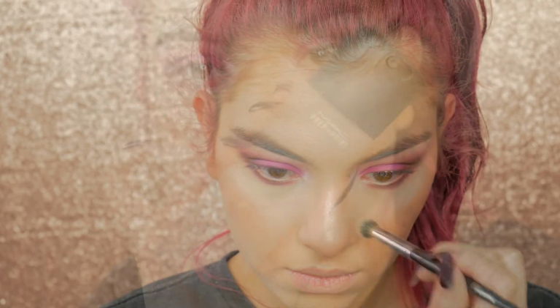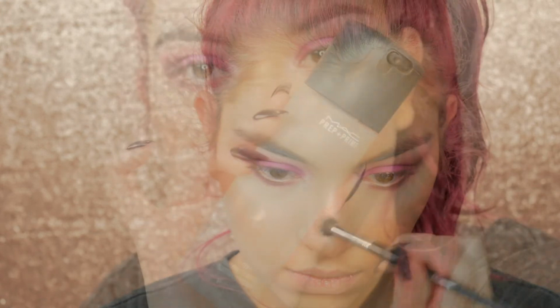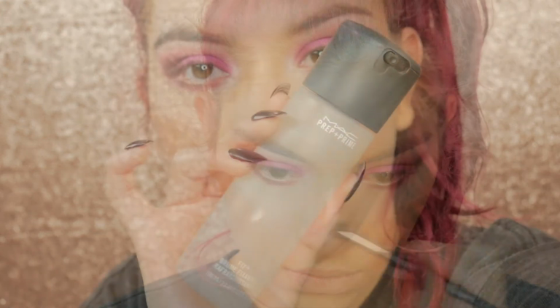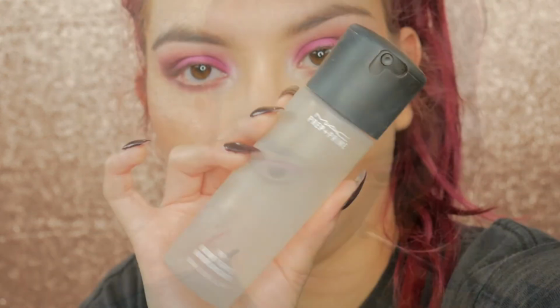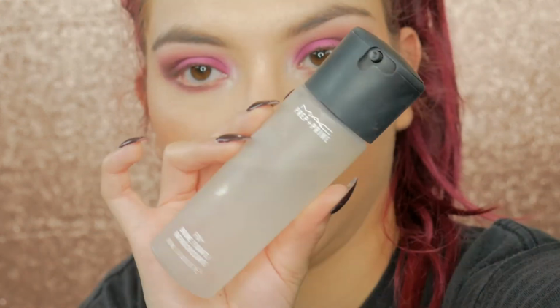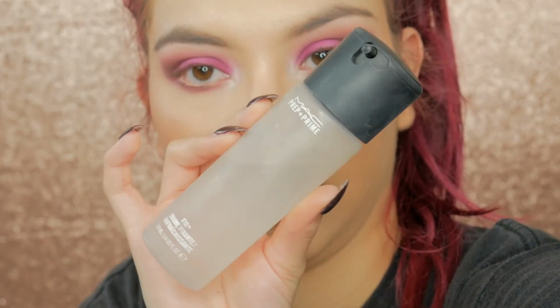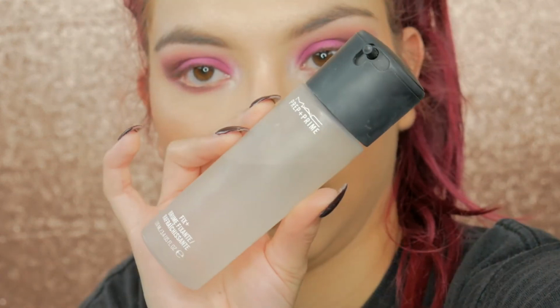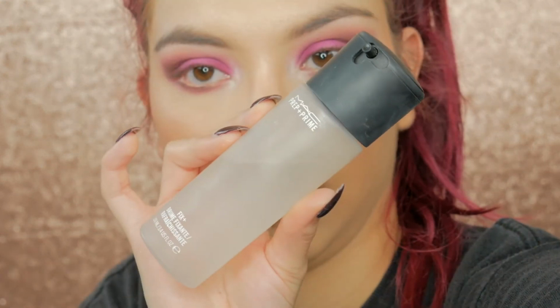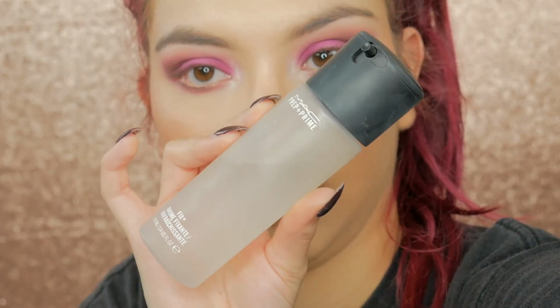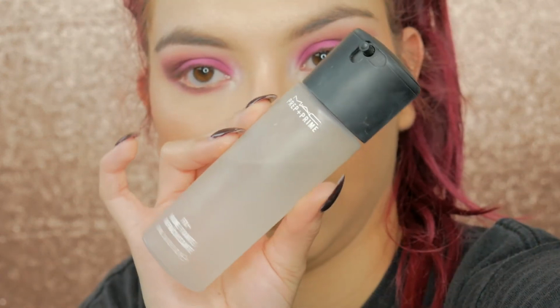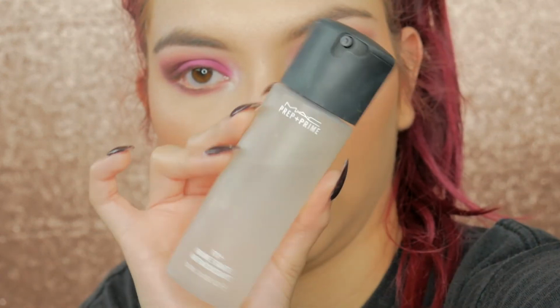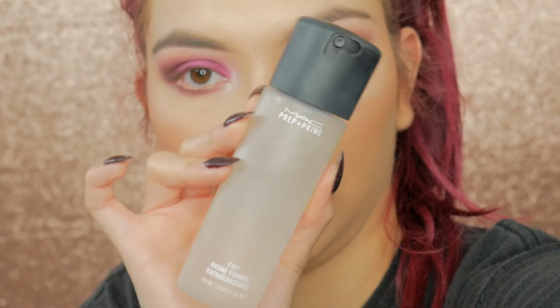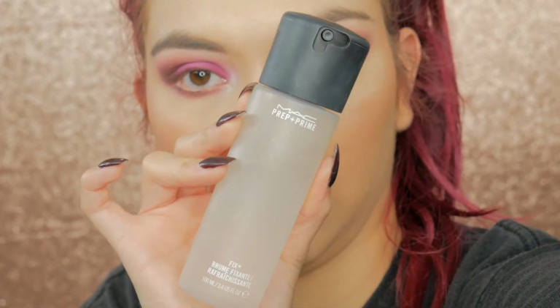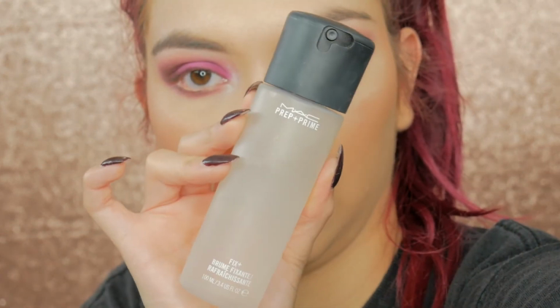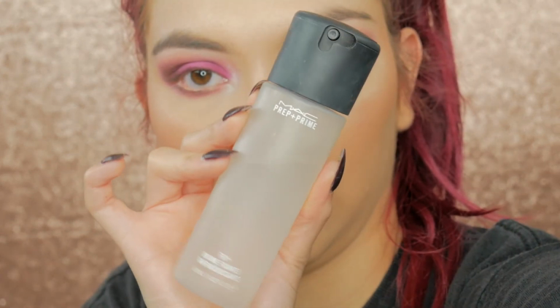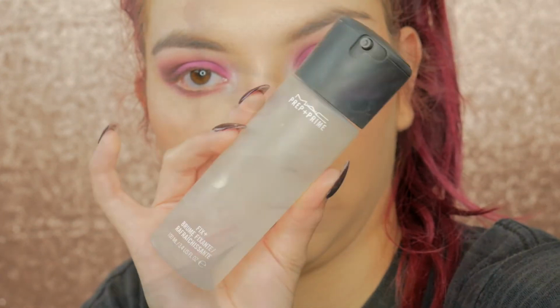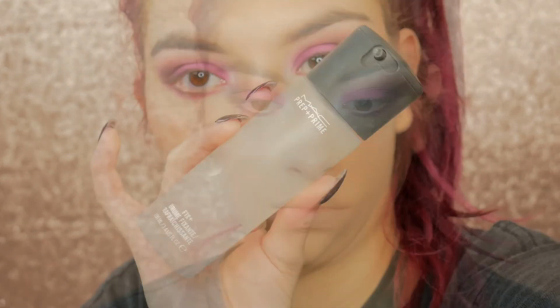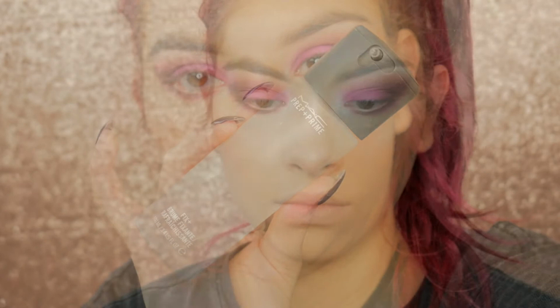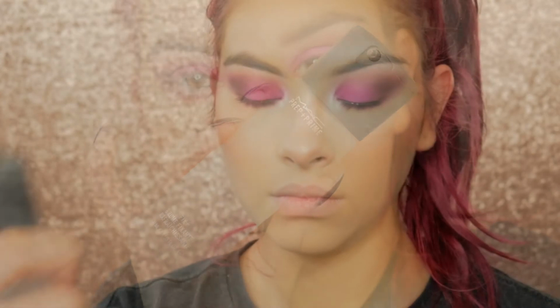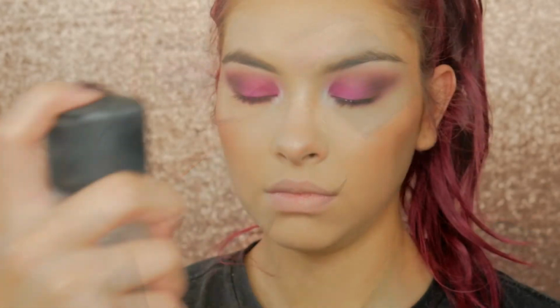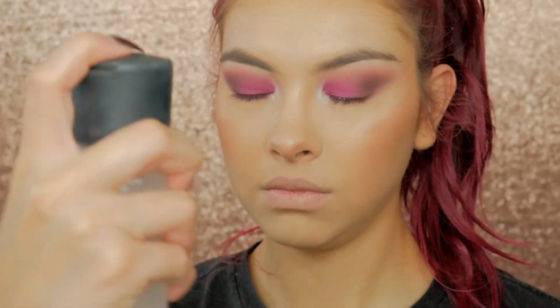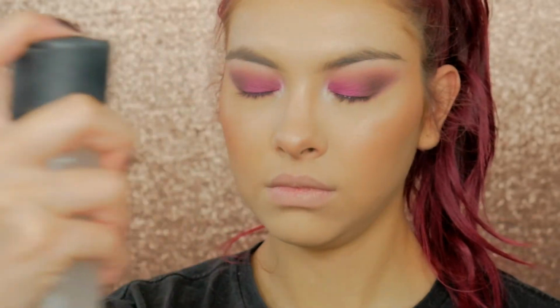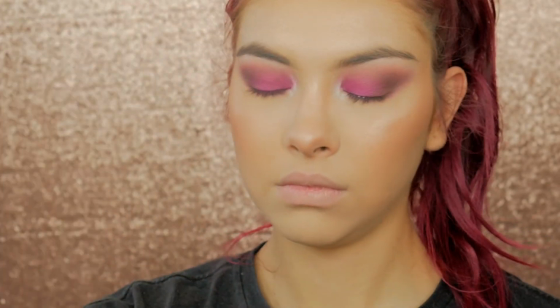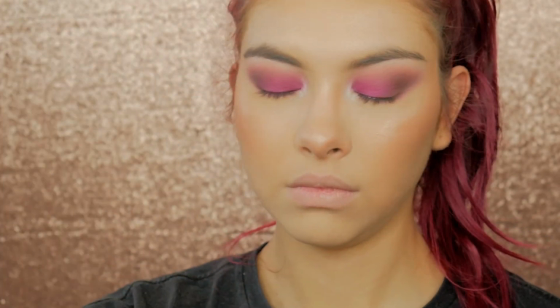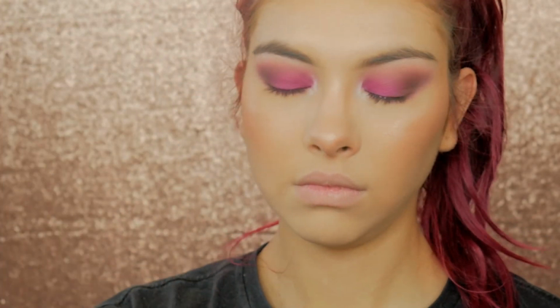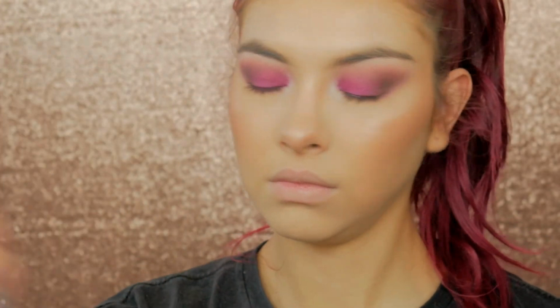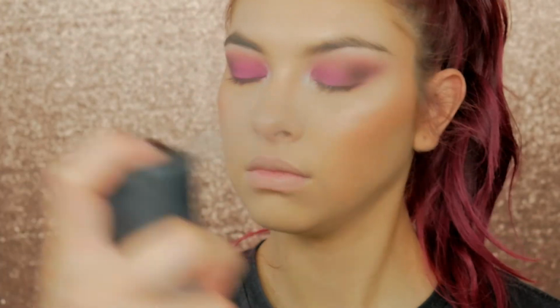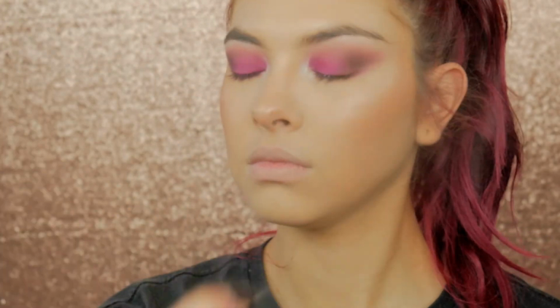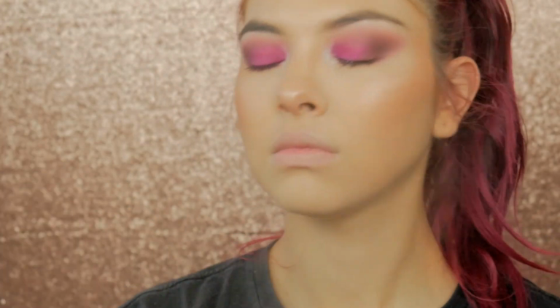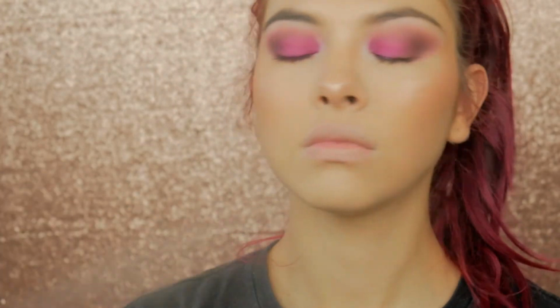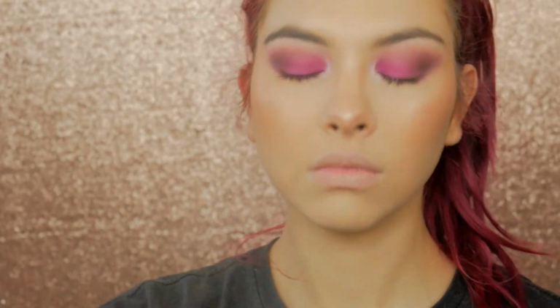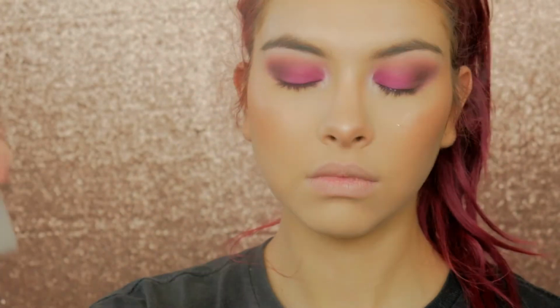To set and lock all those powders in place, I'm taking my MAC Fix Plus and just dousing my face with this.